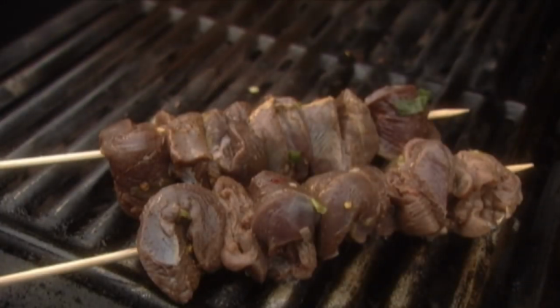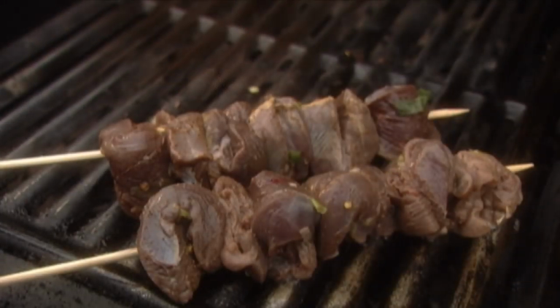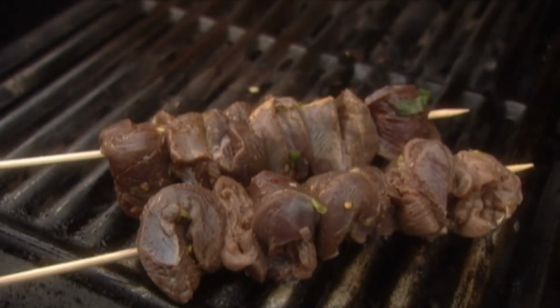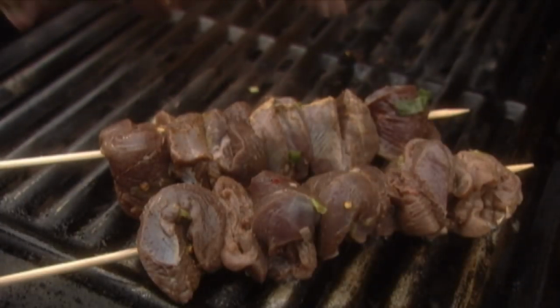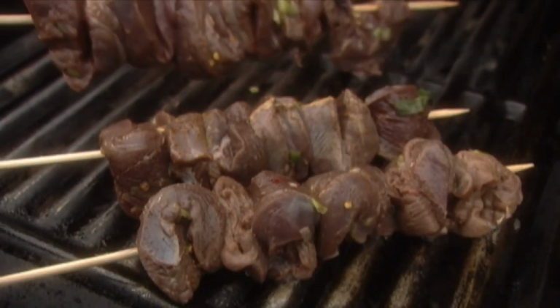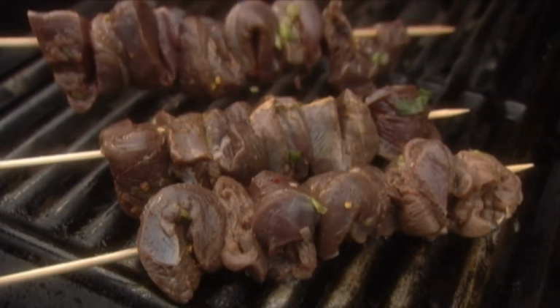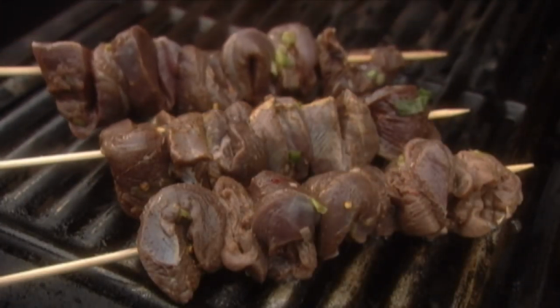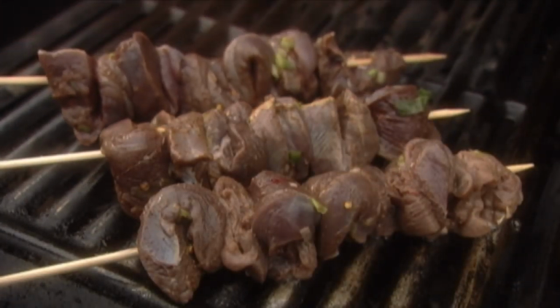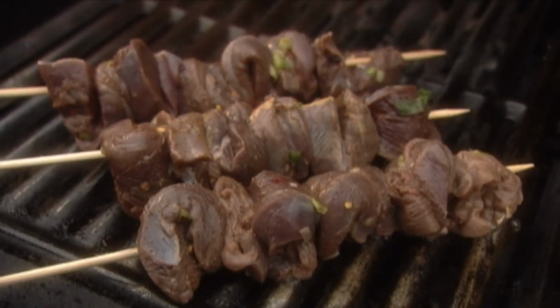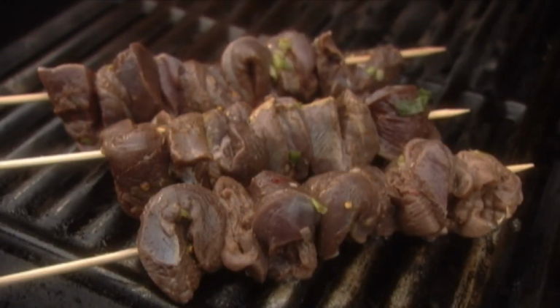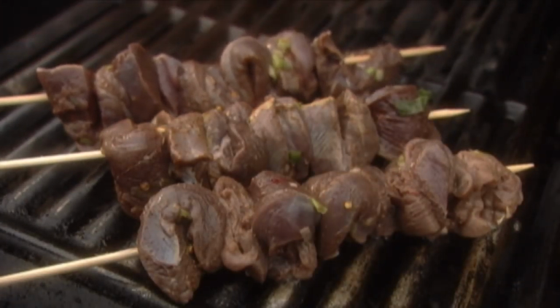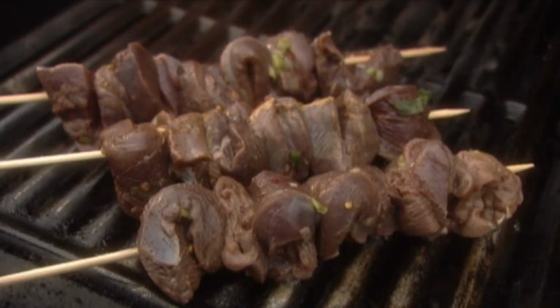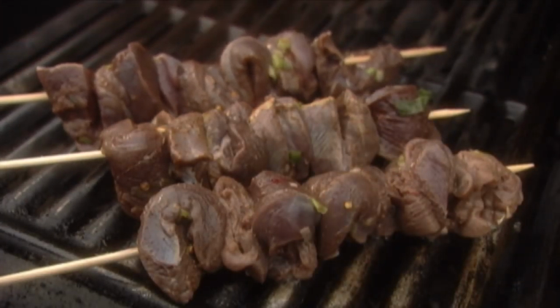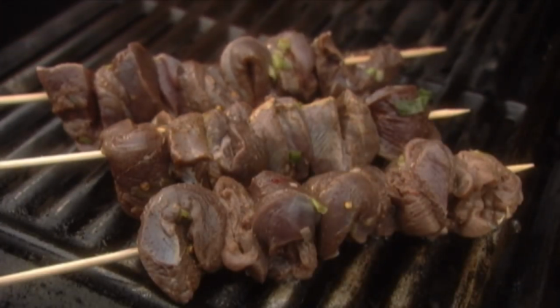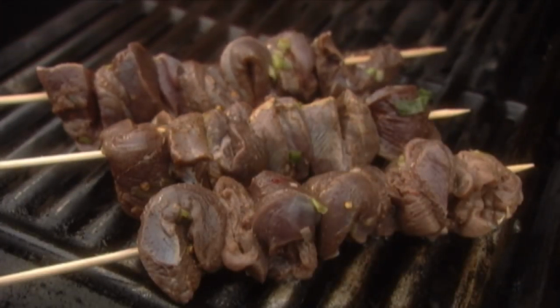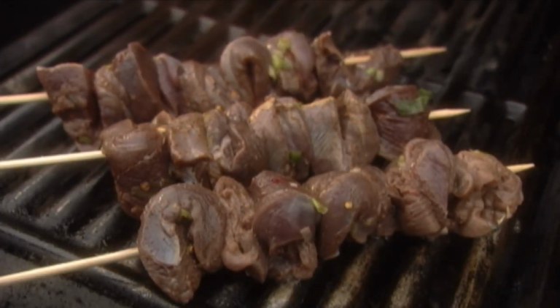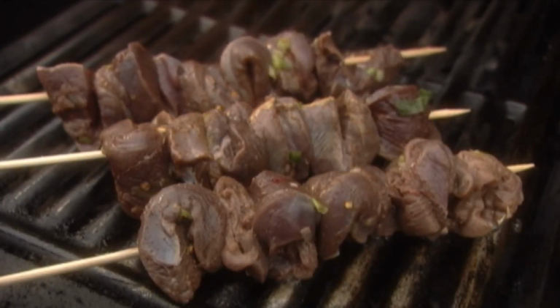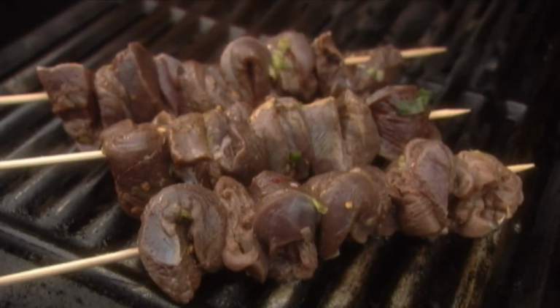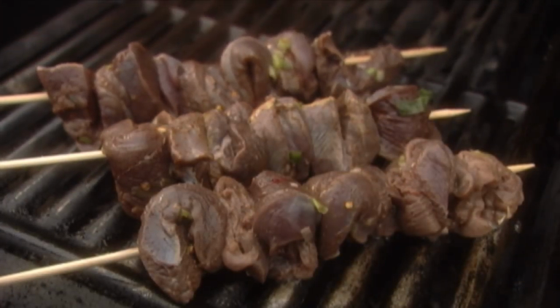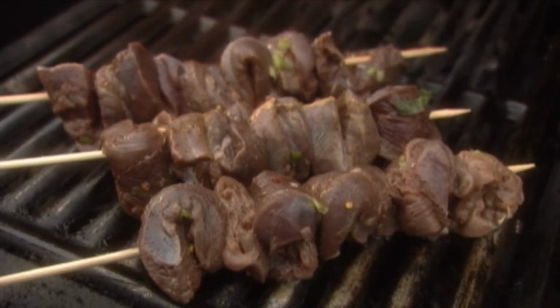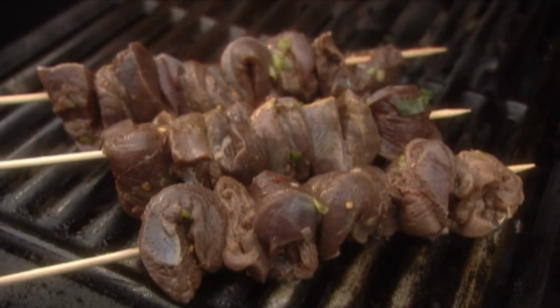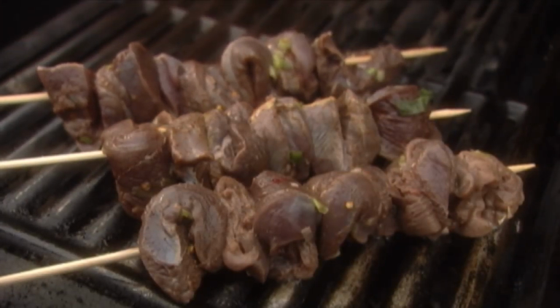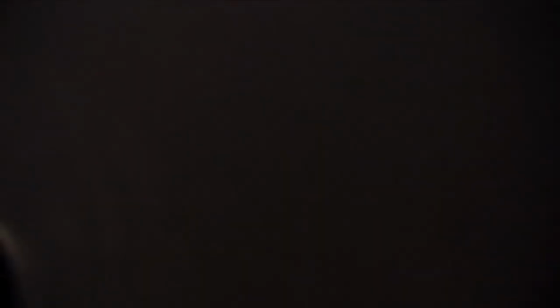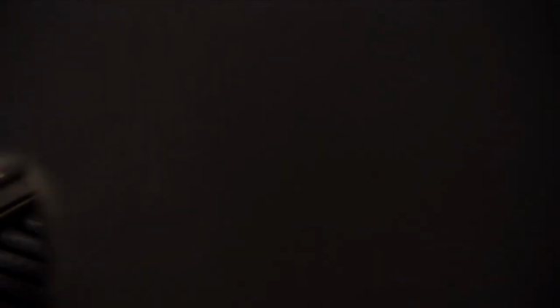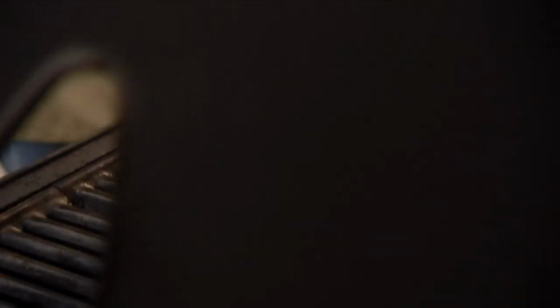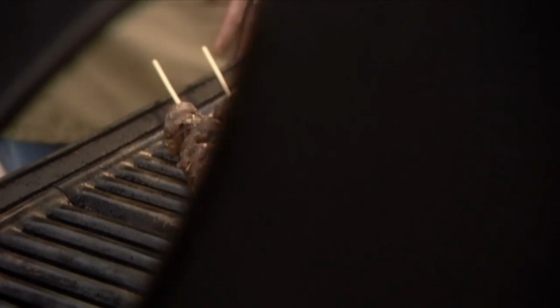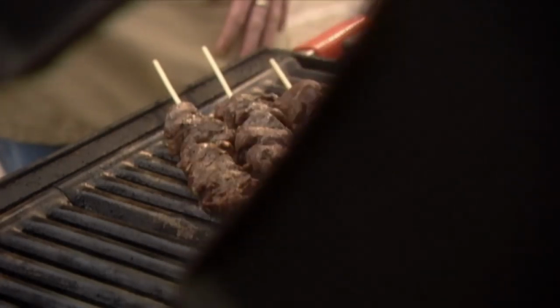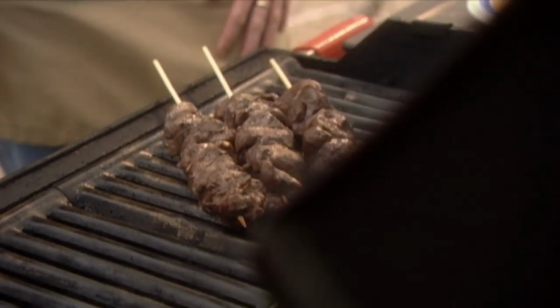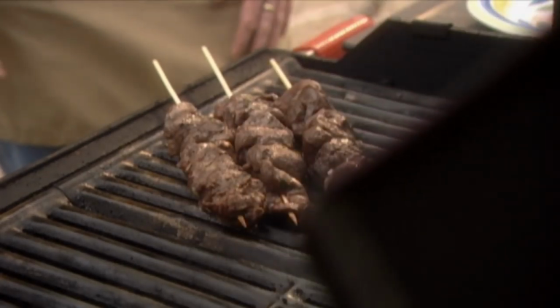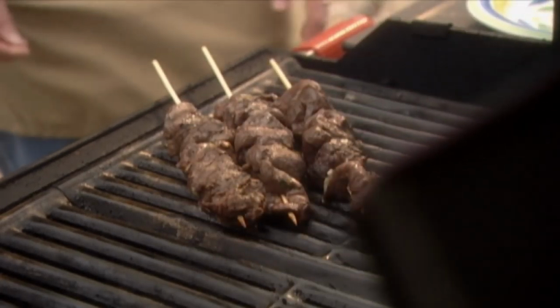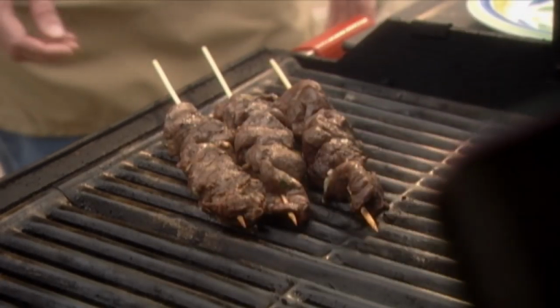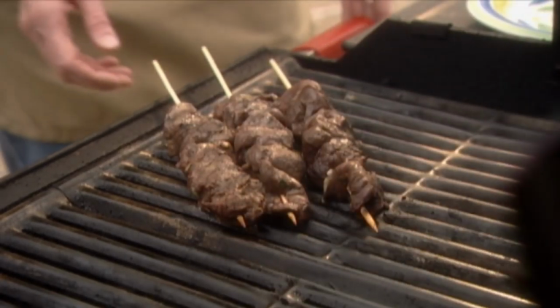Preheat your barbecue to medium high. Remove the meat from the marinade and grill until it's cooked to medium rare.